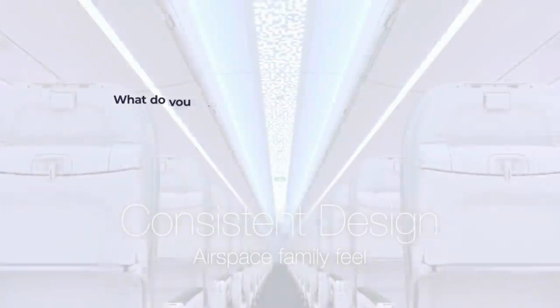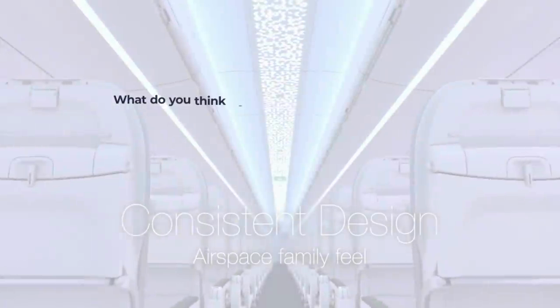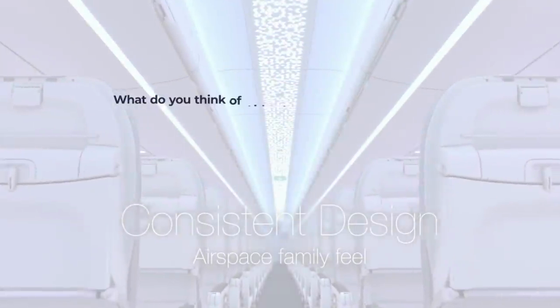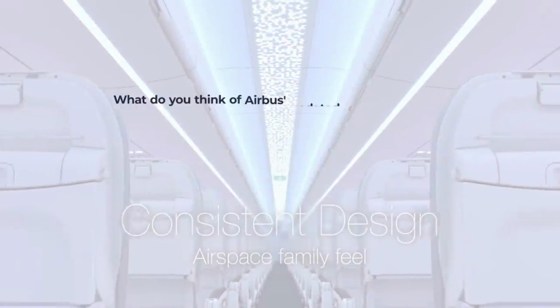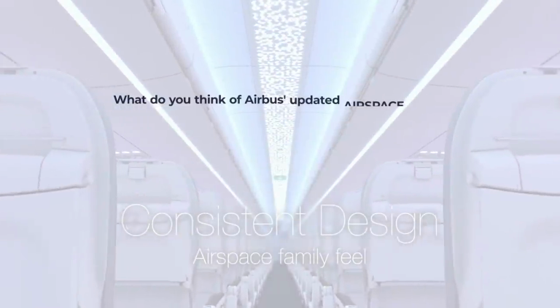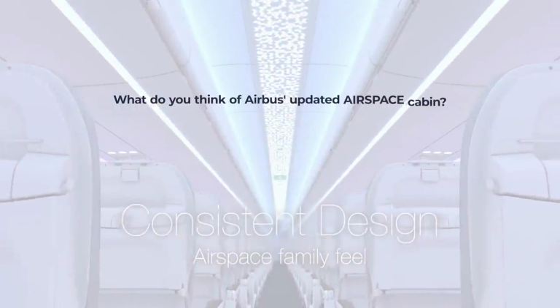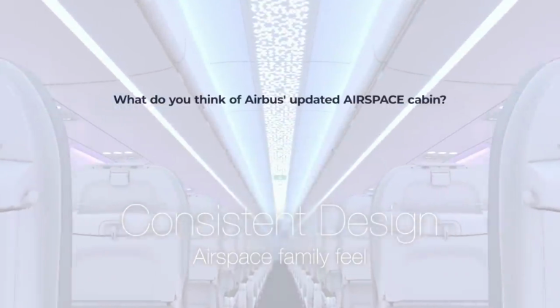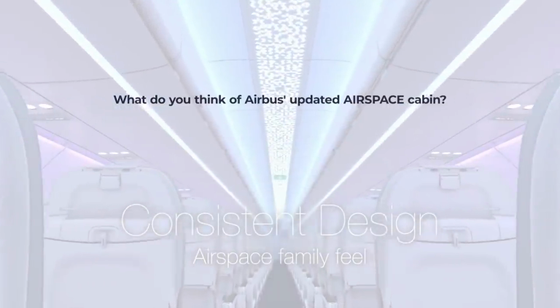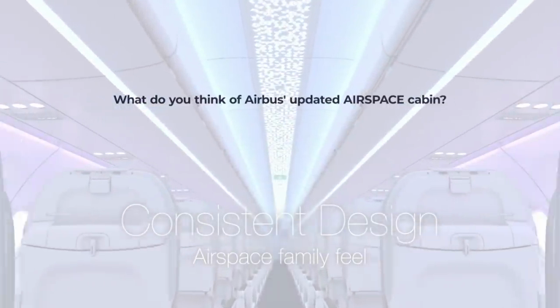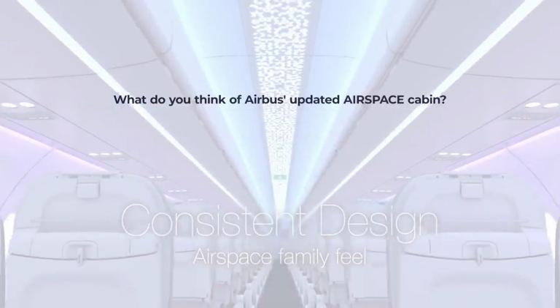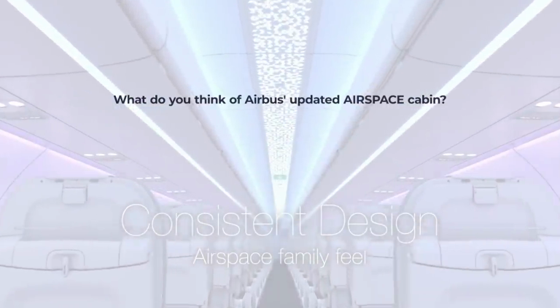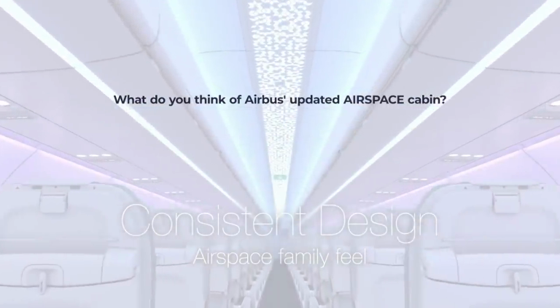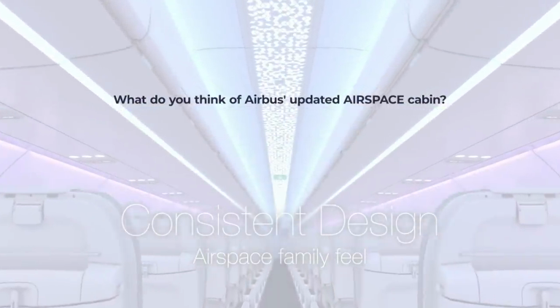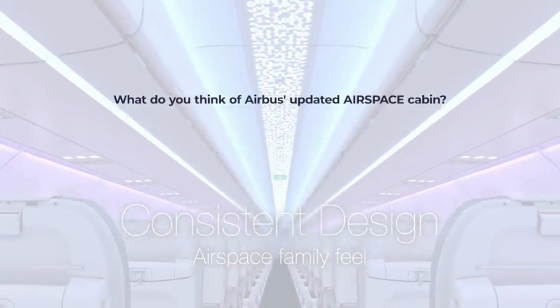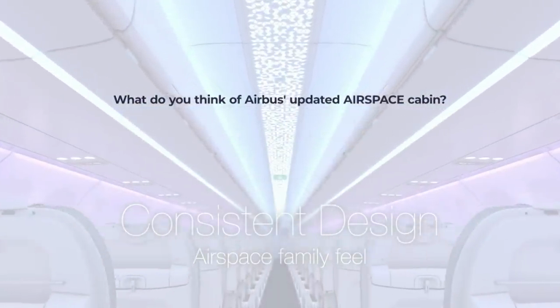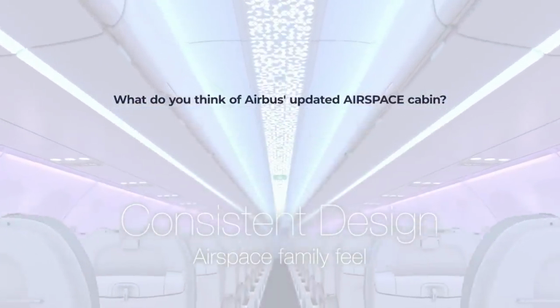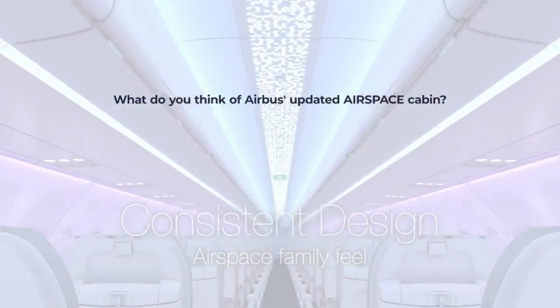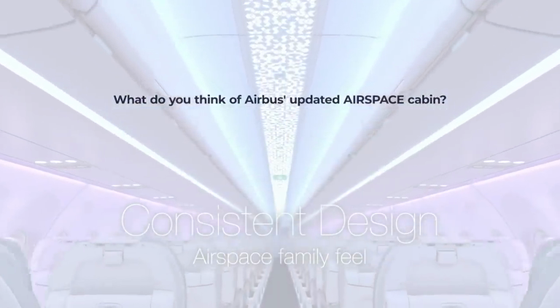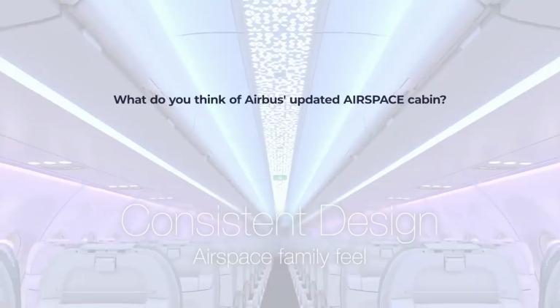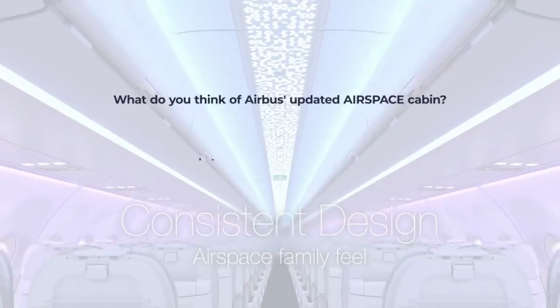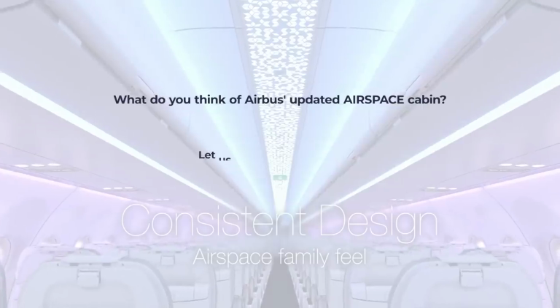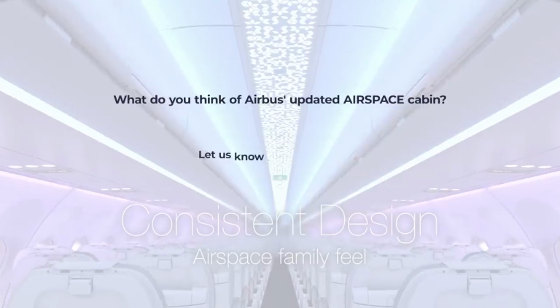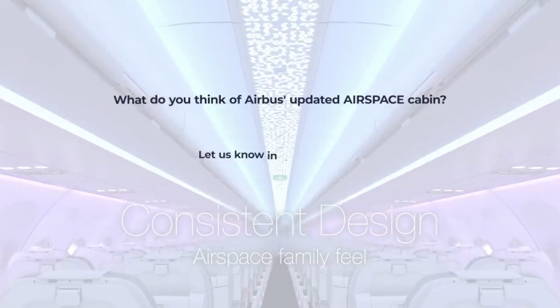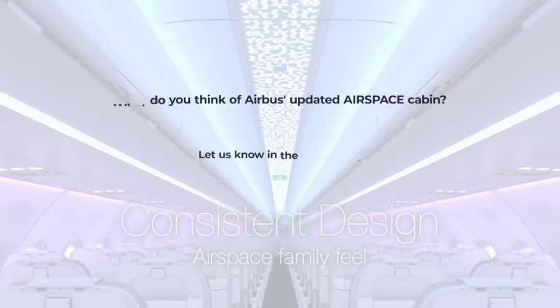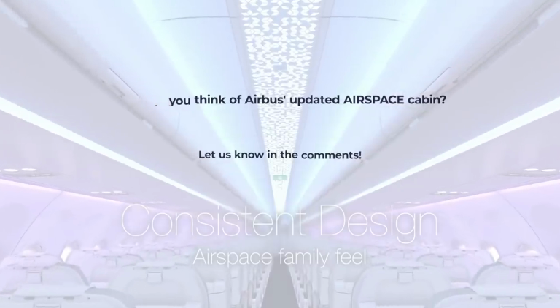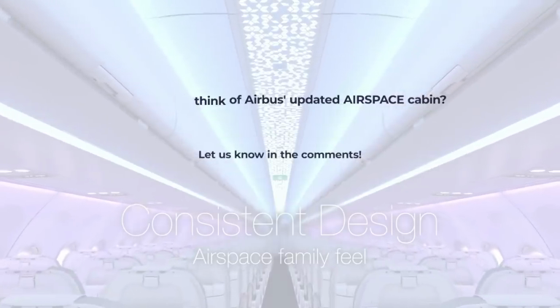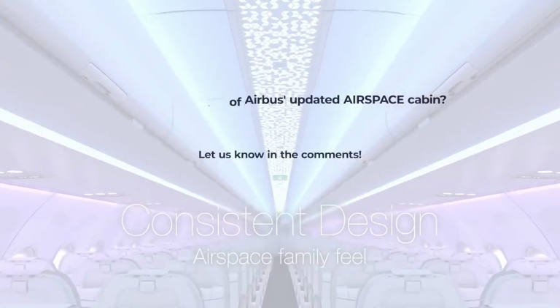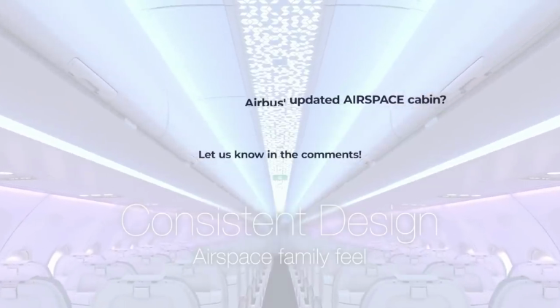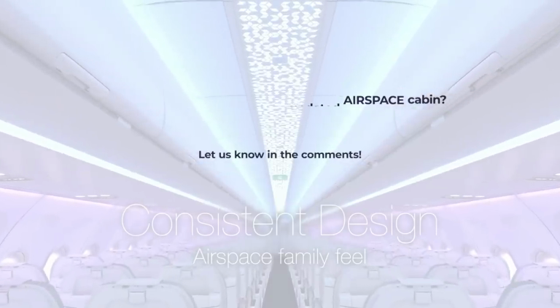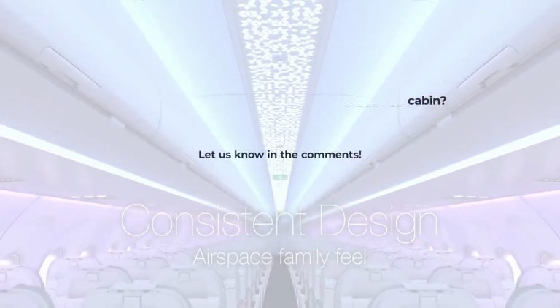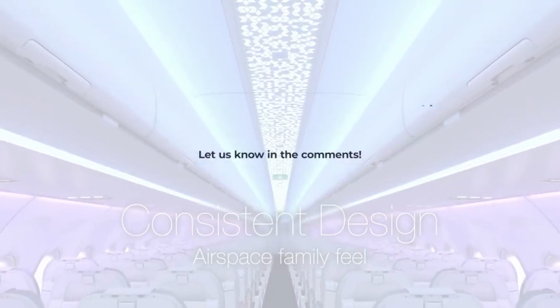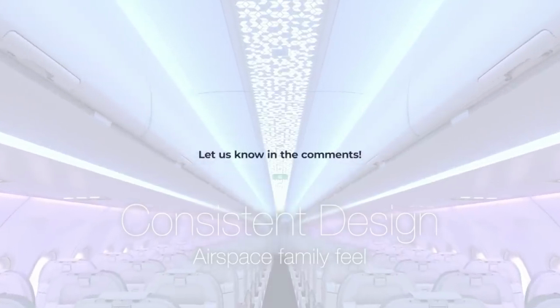What do you think of this new Airspace cabin design? Let us know in the comments.